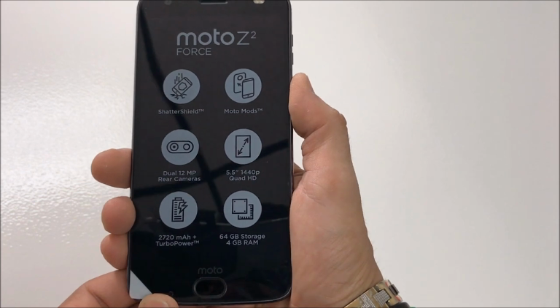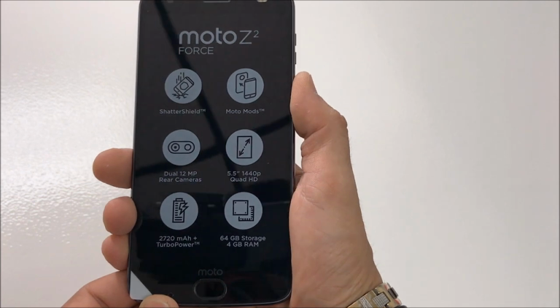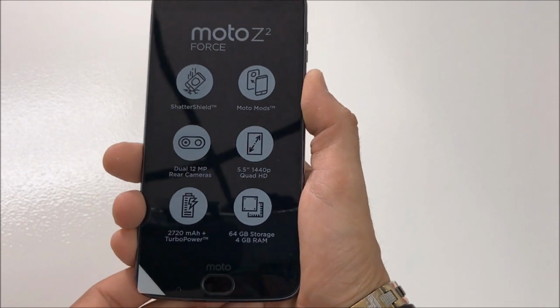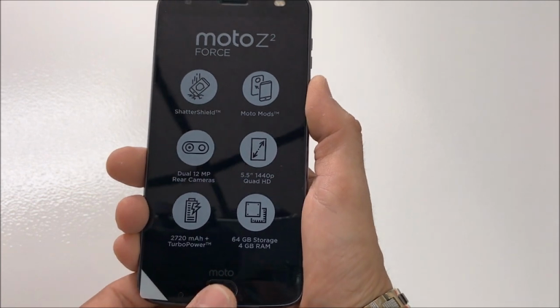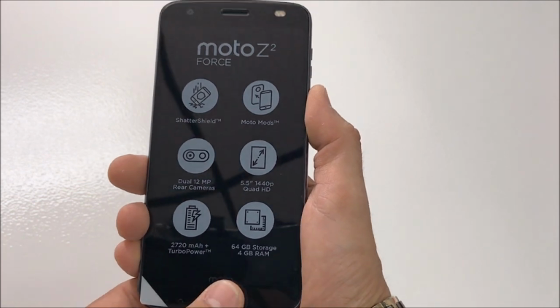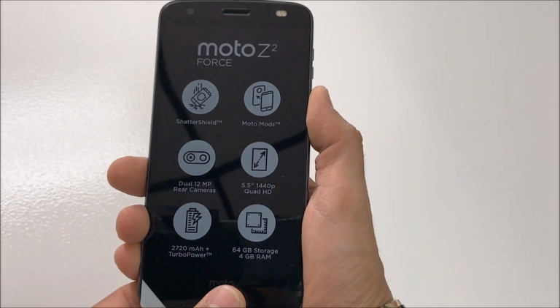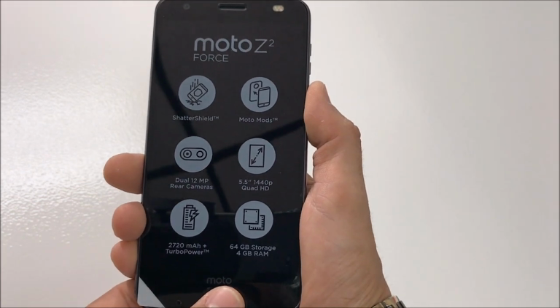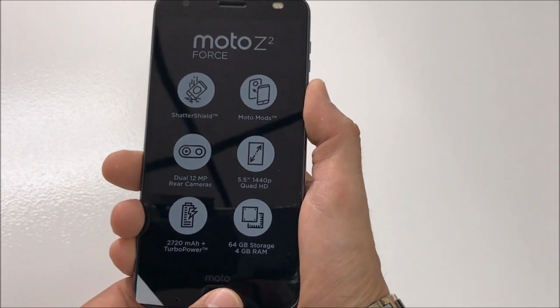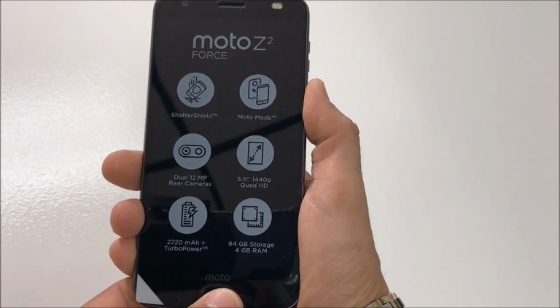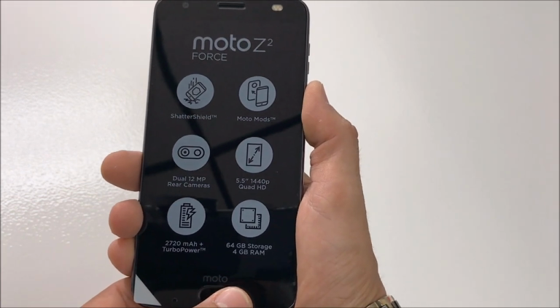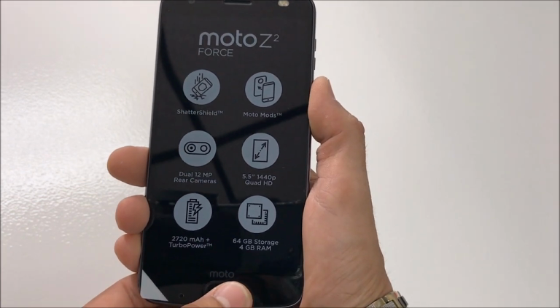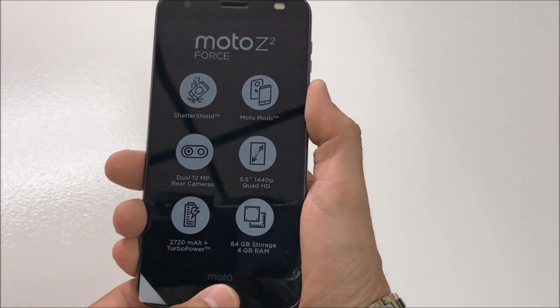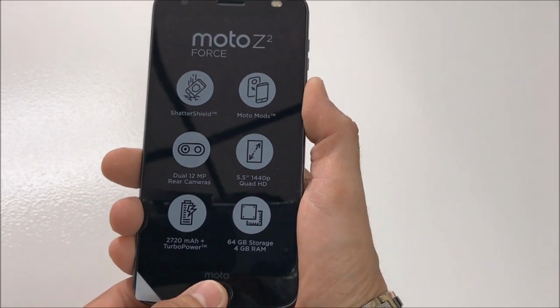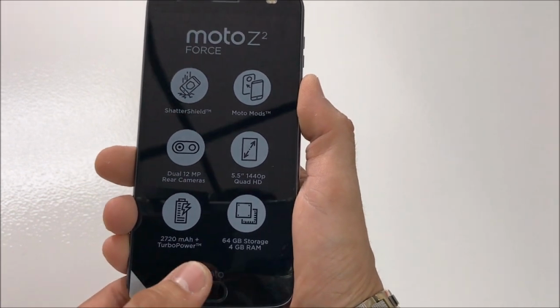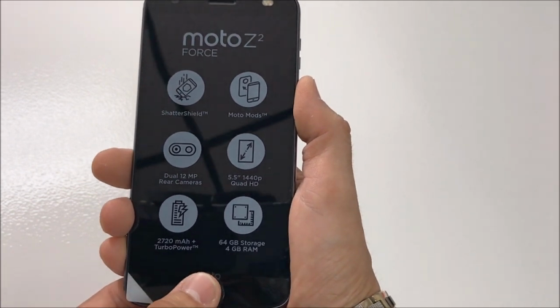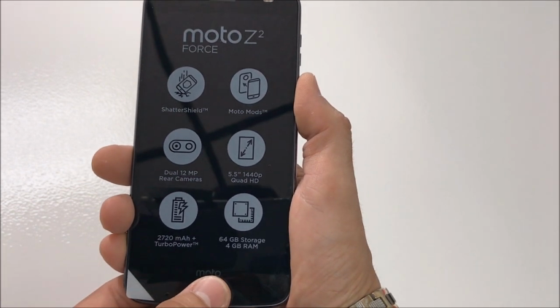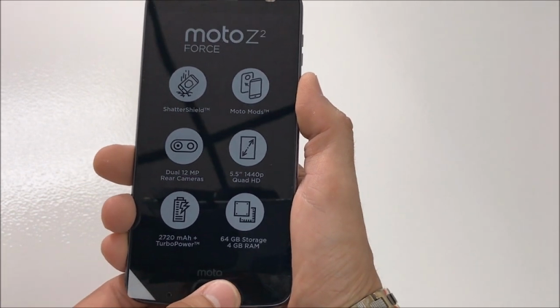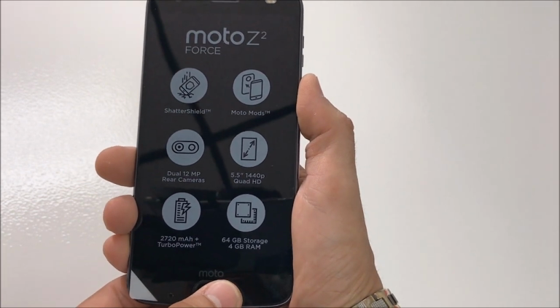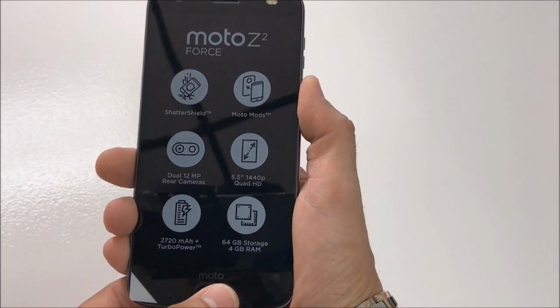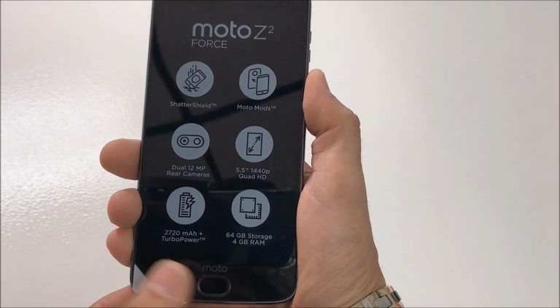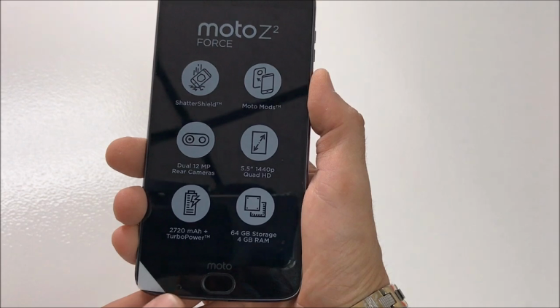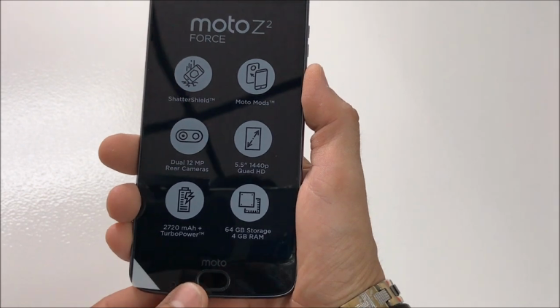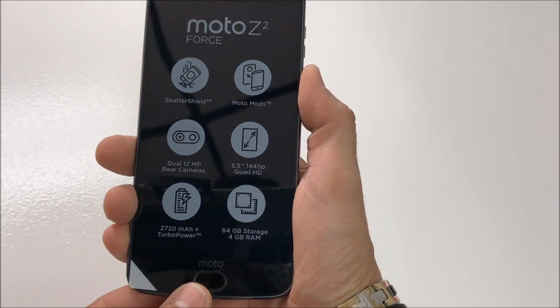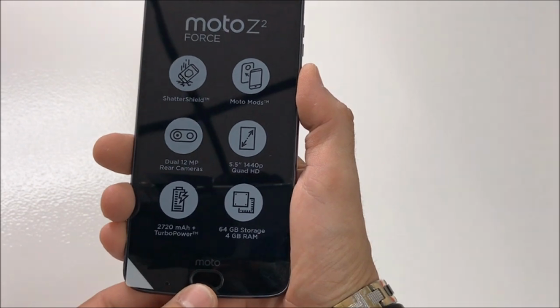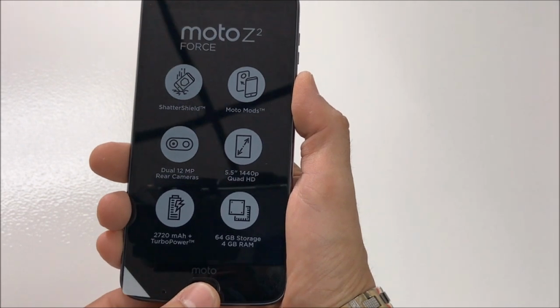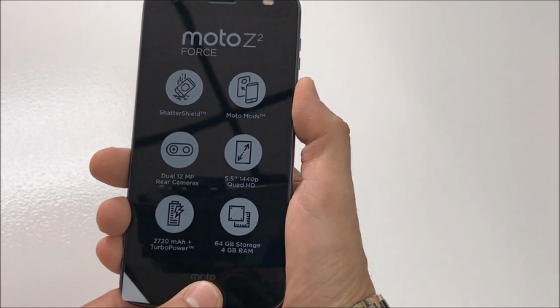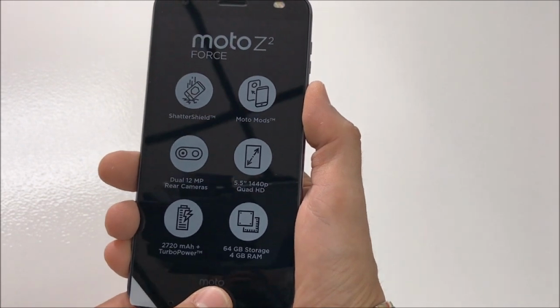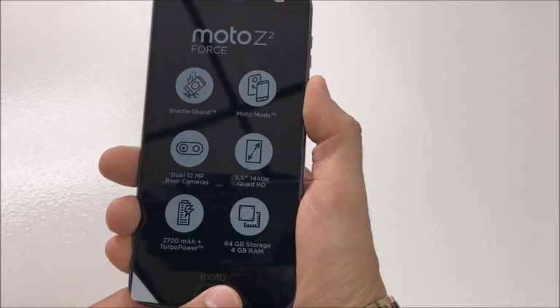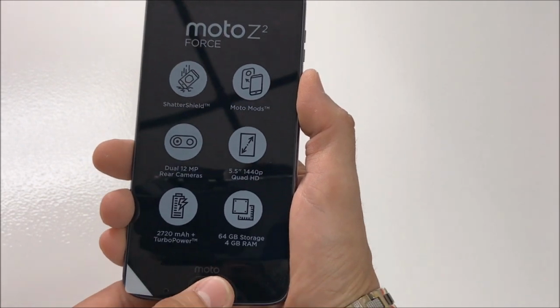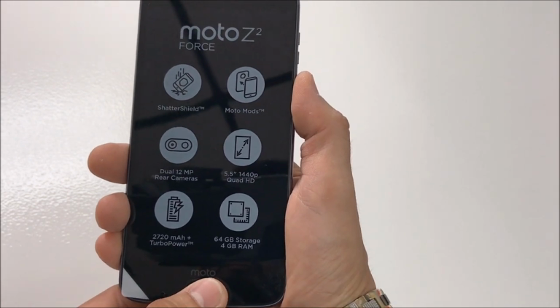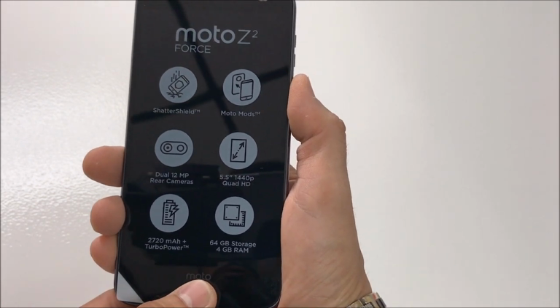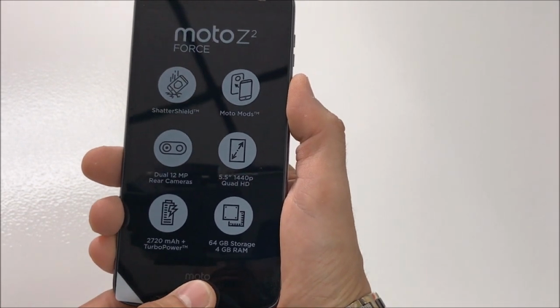The screen is 5.5 inches, 1440p Quad HD. The battery has 2720 mAh with turbo power charging capability. This model comes with 64 gigabytes of internal storage and 4 gigabytes of RAM.